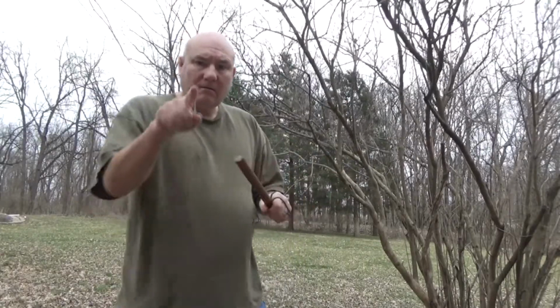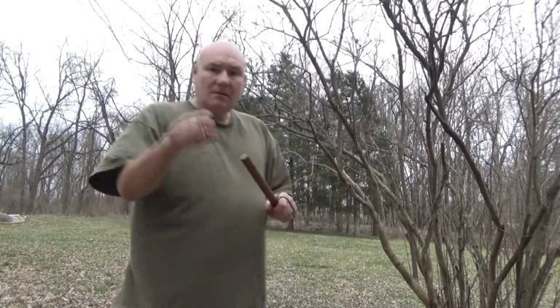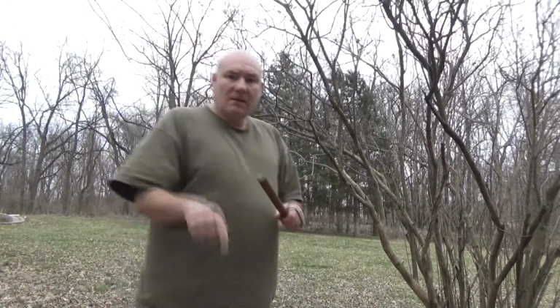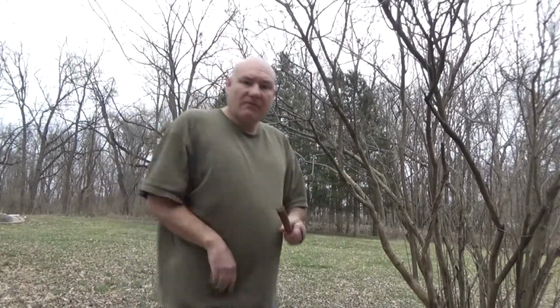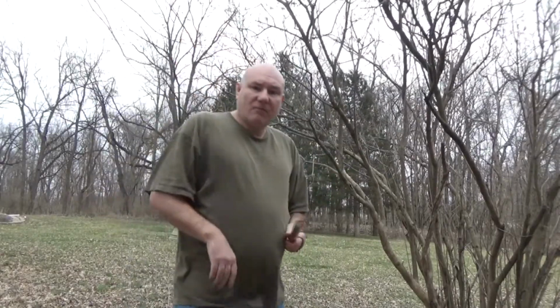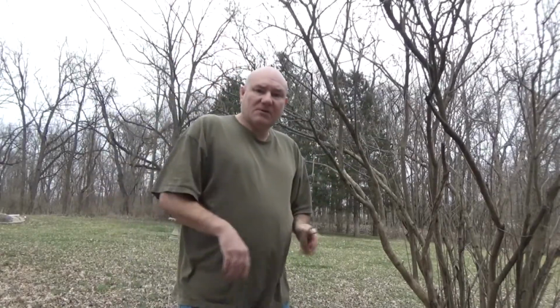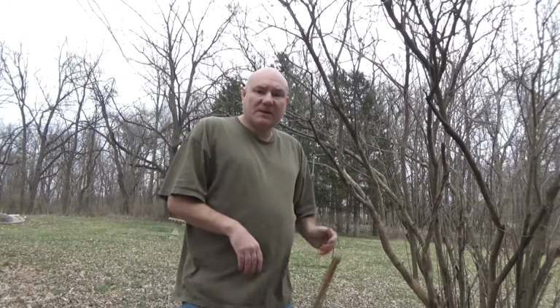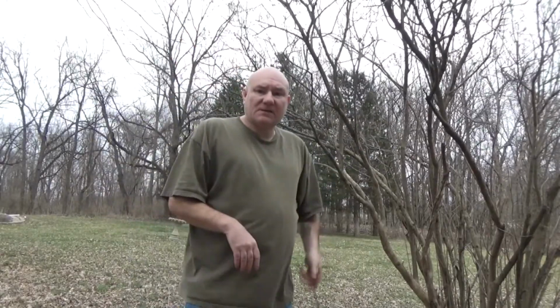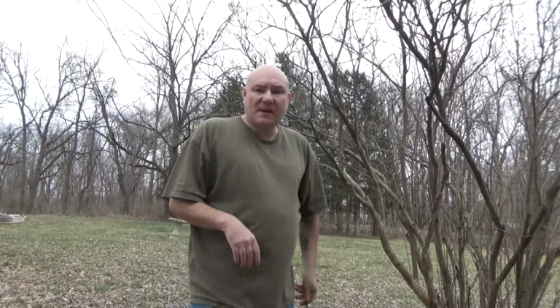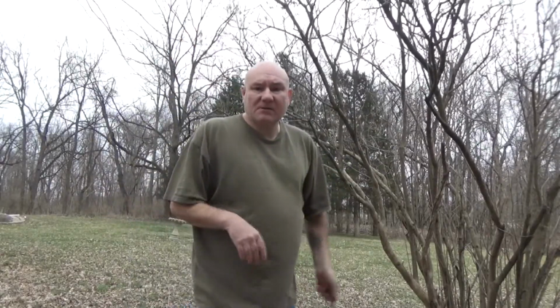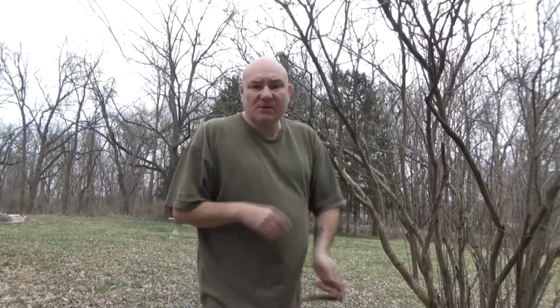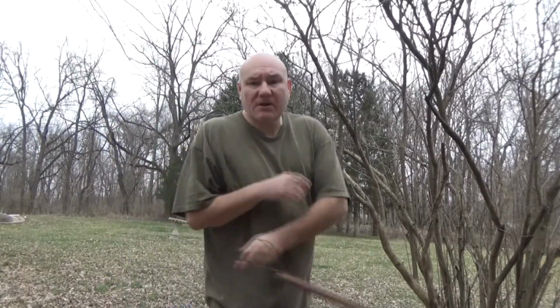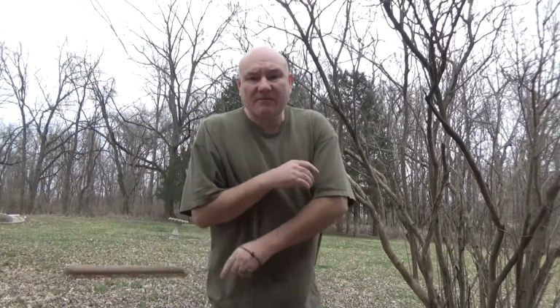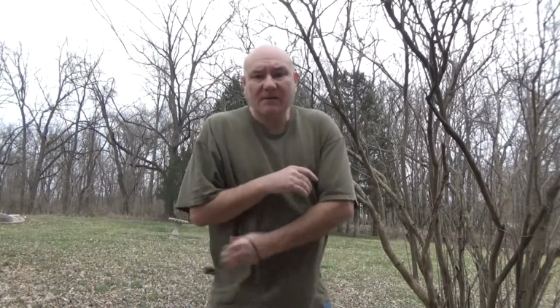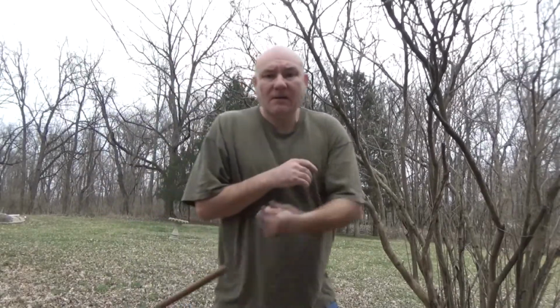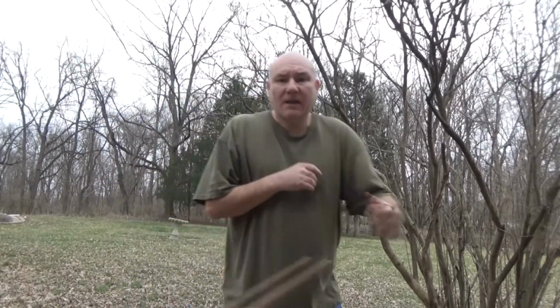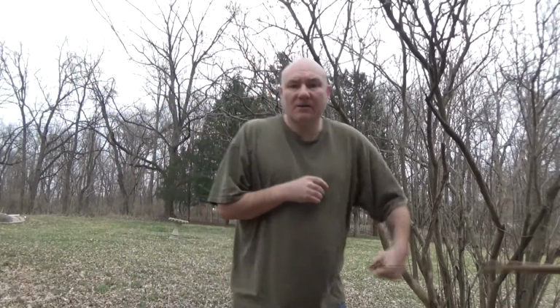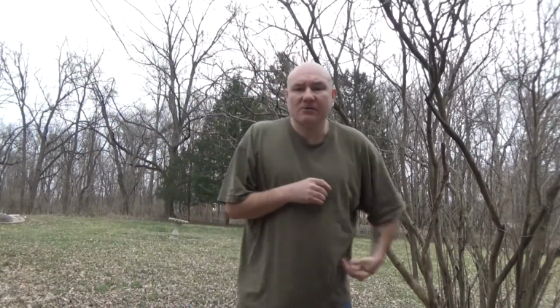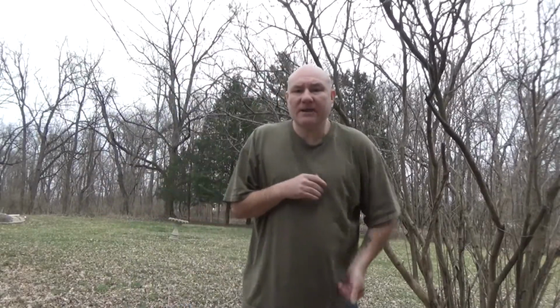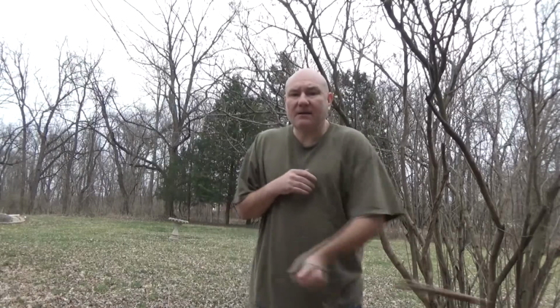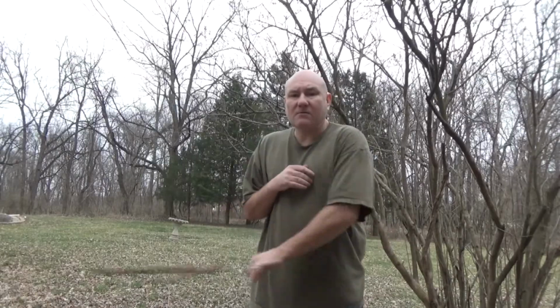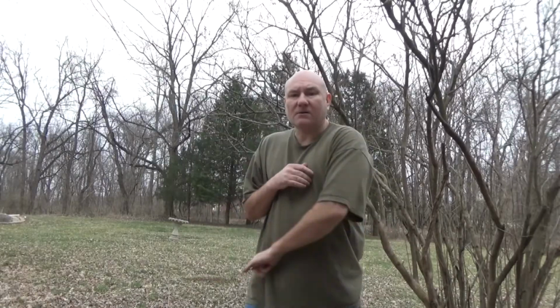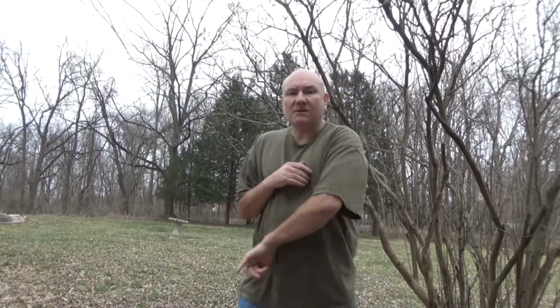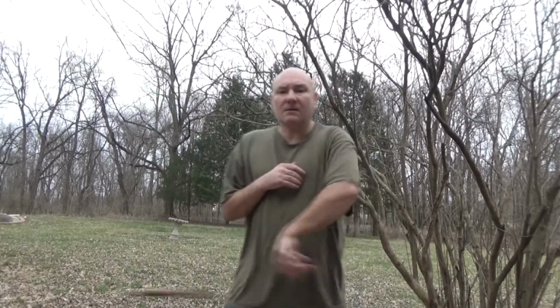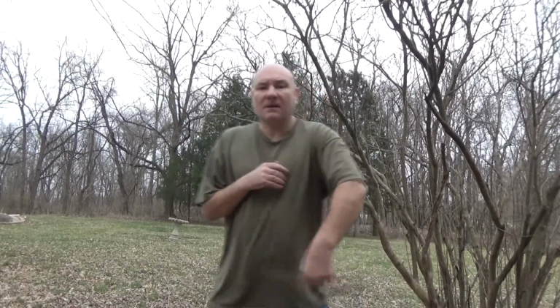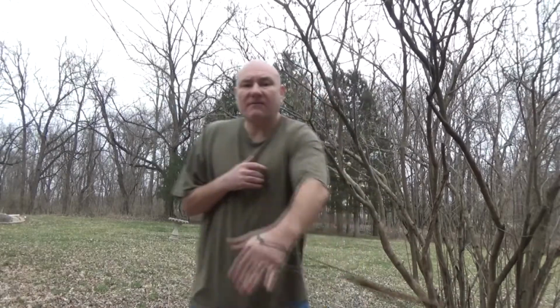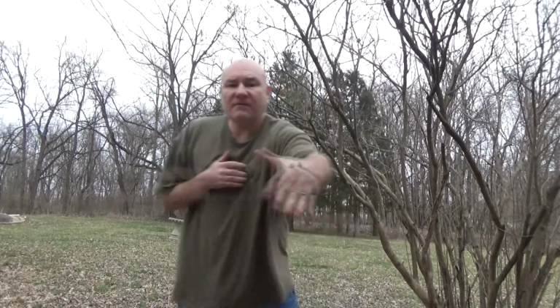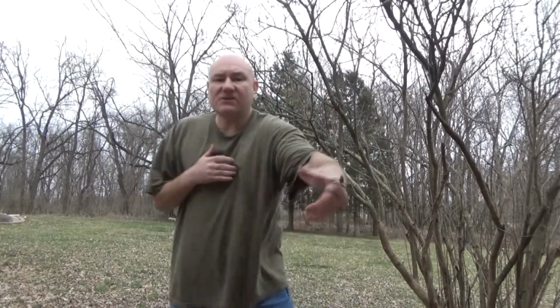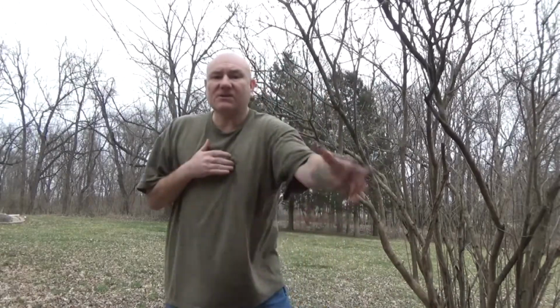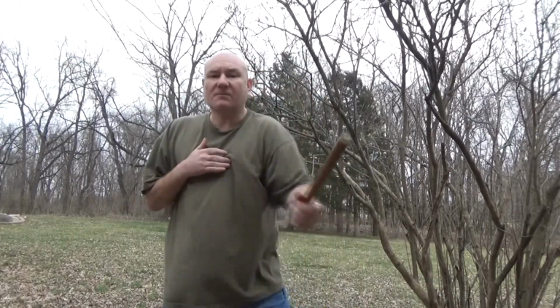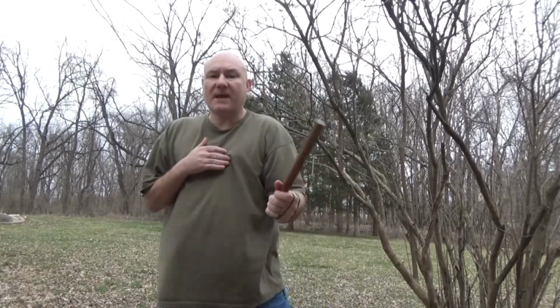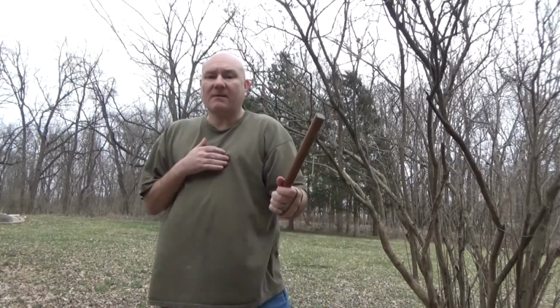Thank you for watching Bentley's Backwoods Bushcraft. Enjoy the outdoors, even if it's just your backyard.